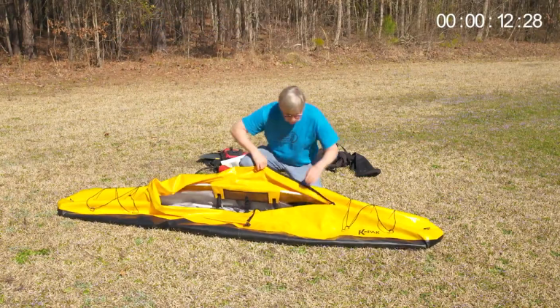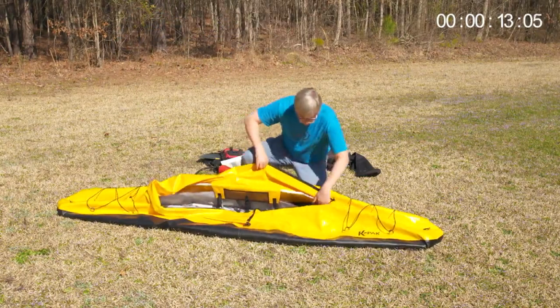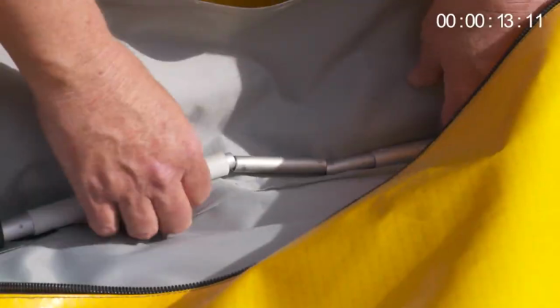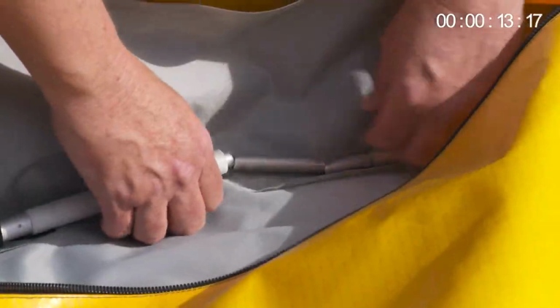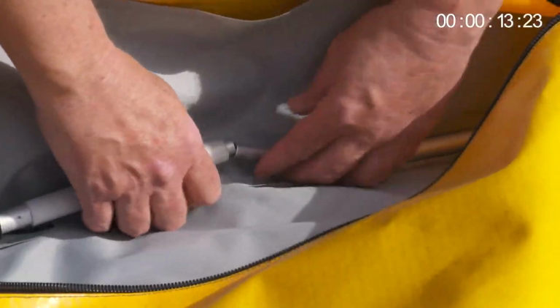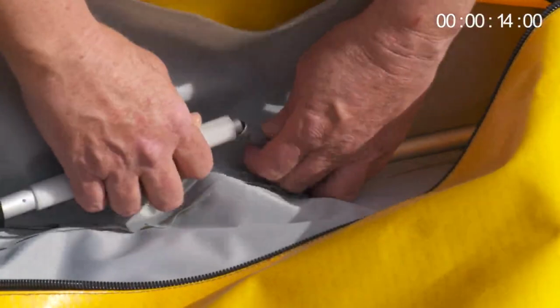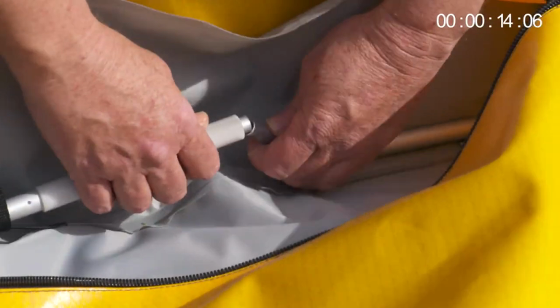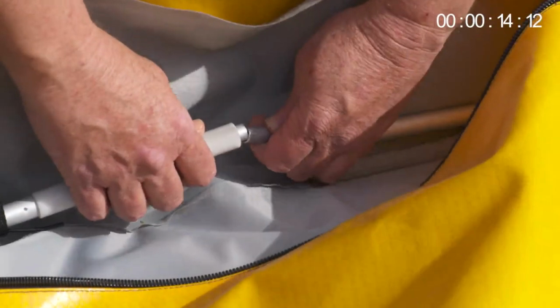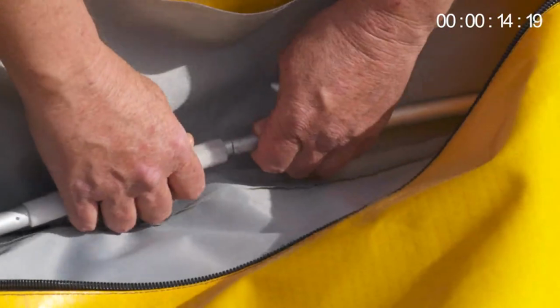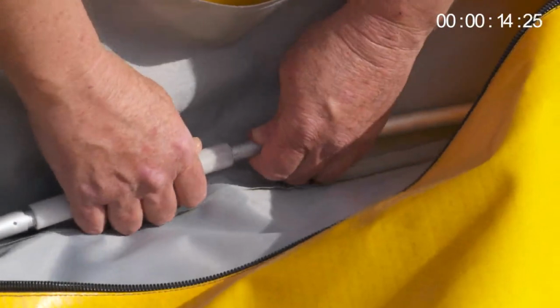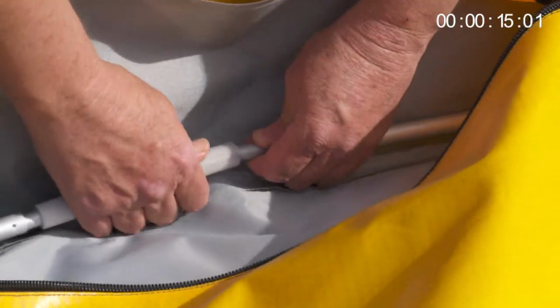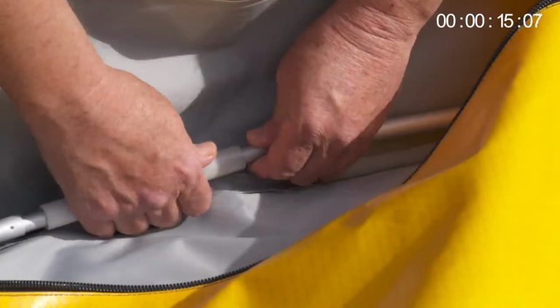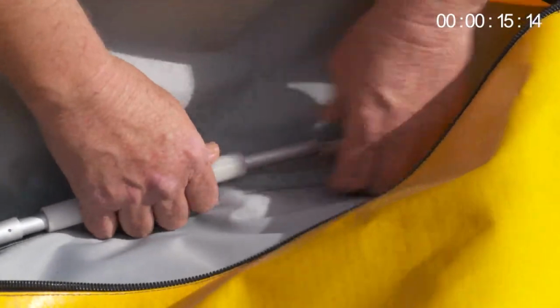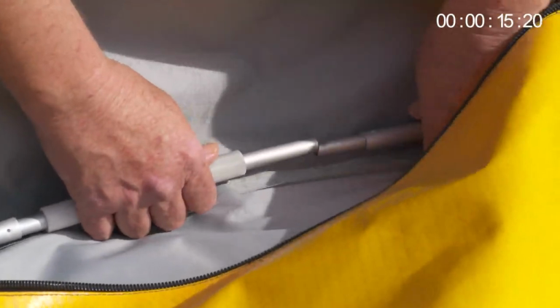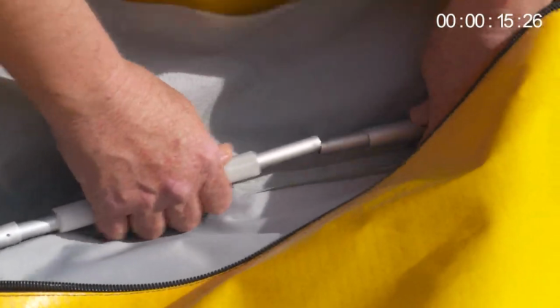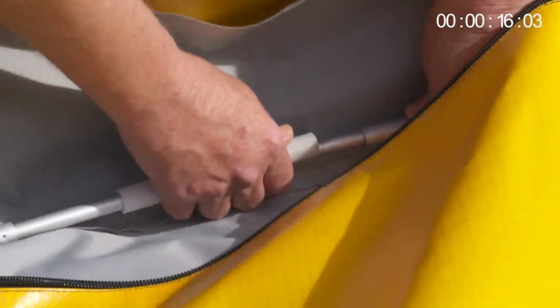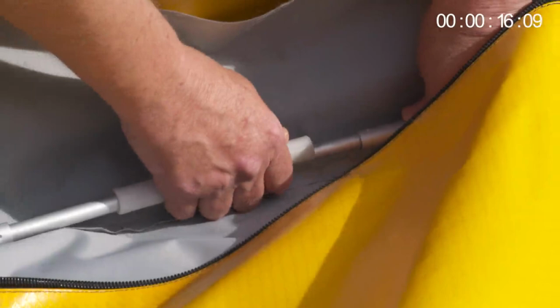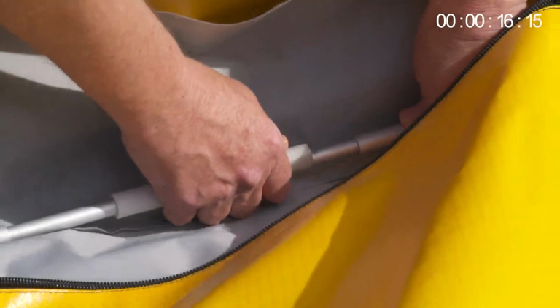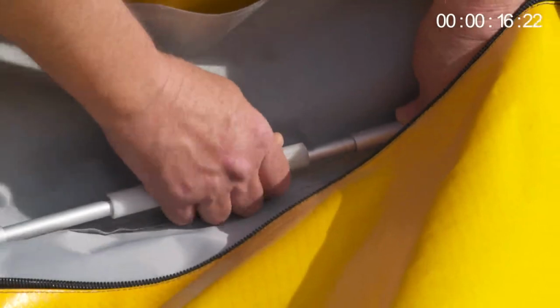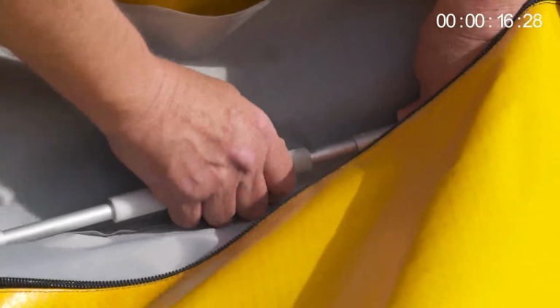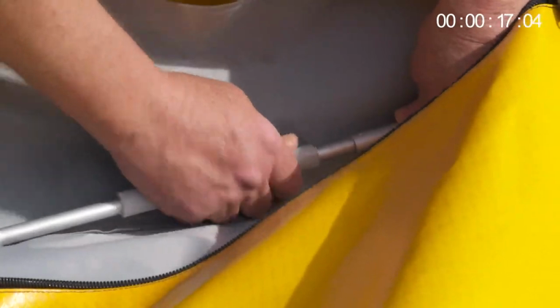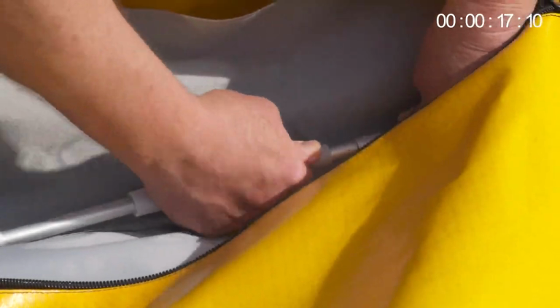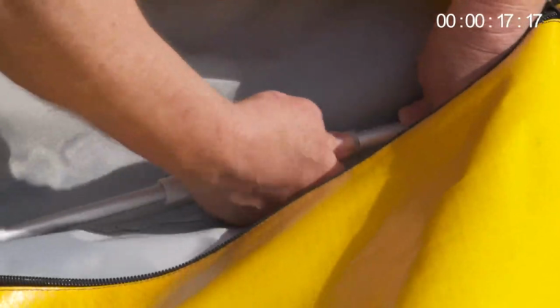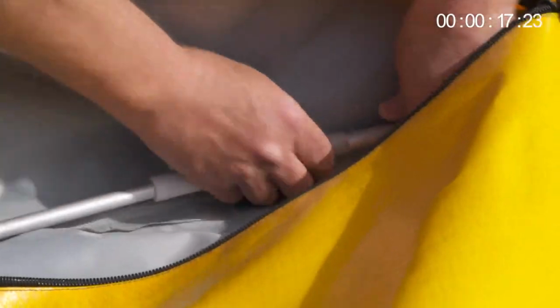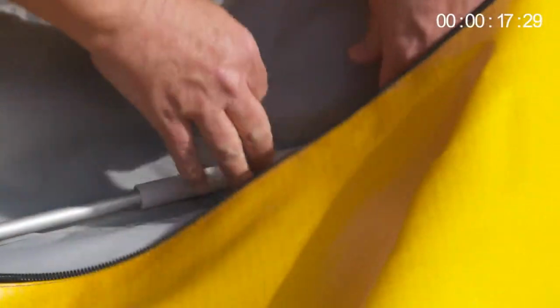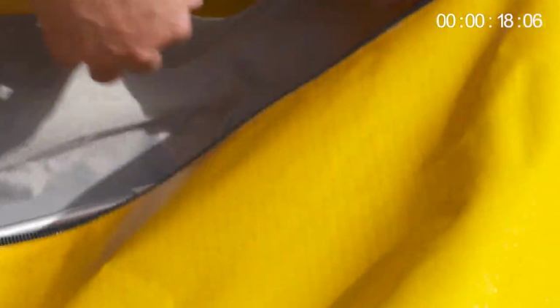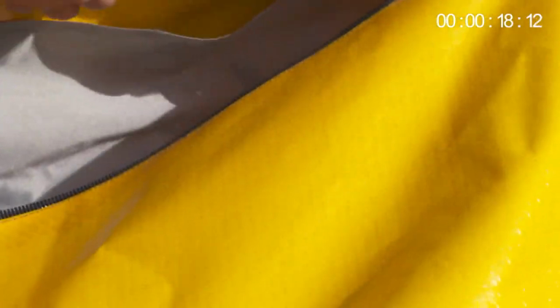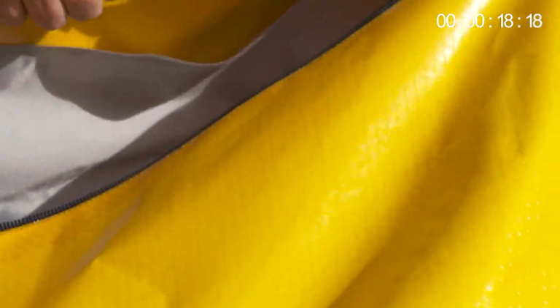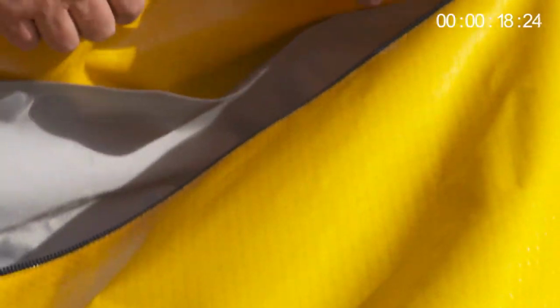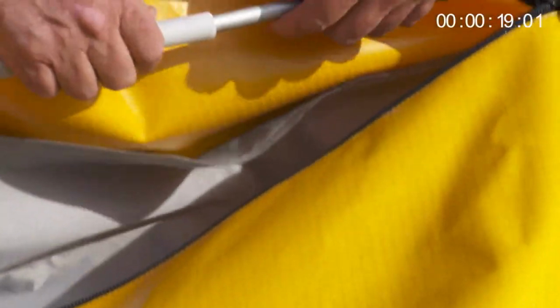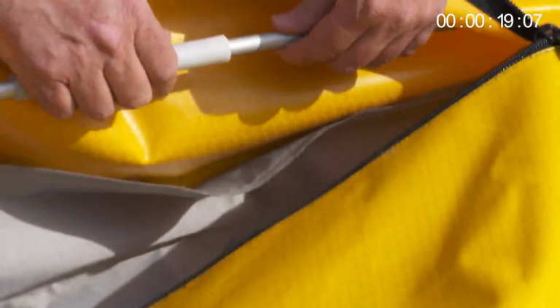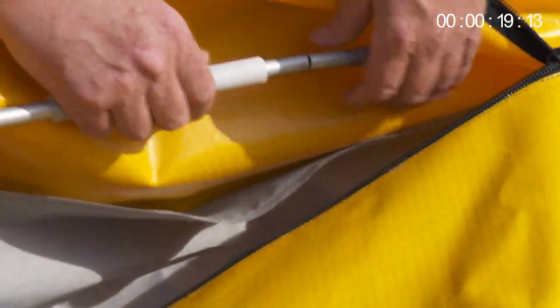Reach into the boat and locate the plastic sleeves. There are eight altogether. Be careful not to pinch your fingers.